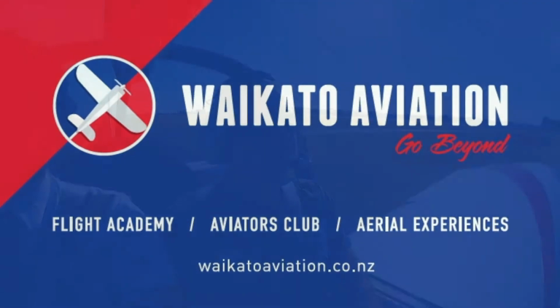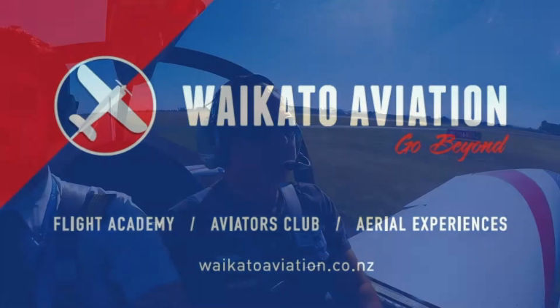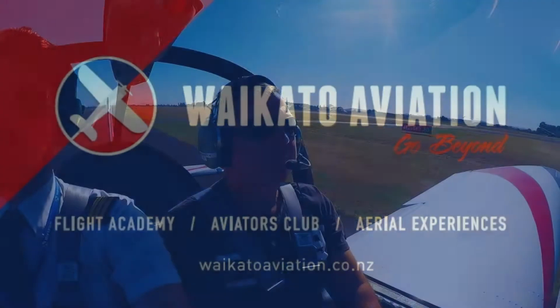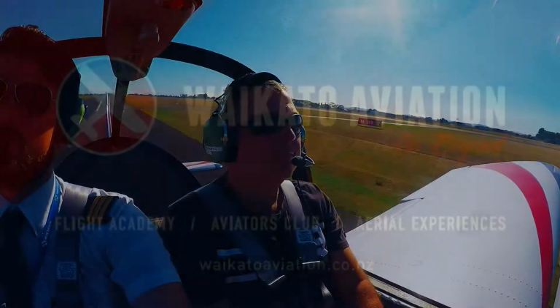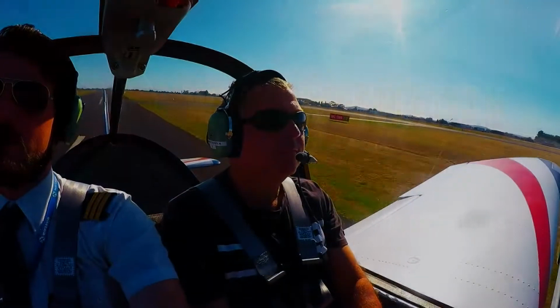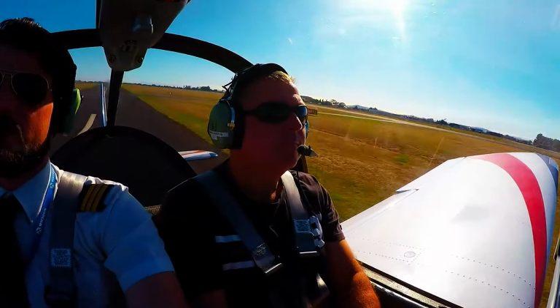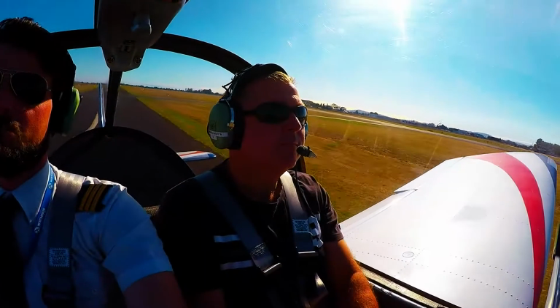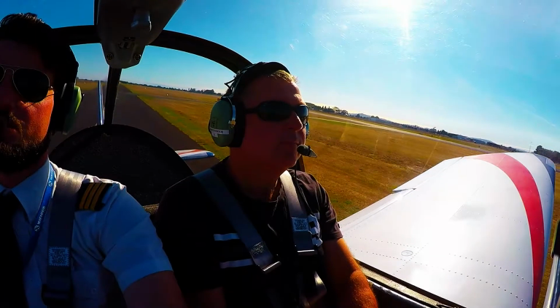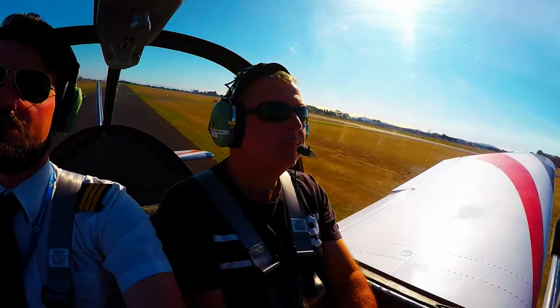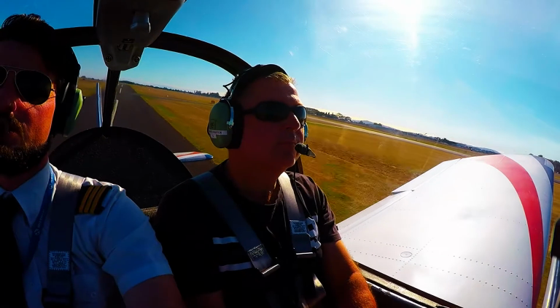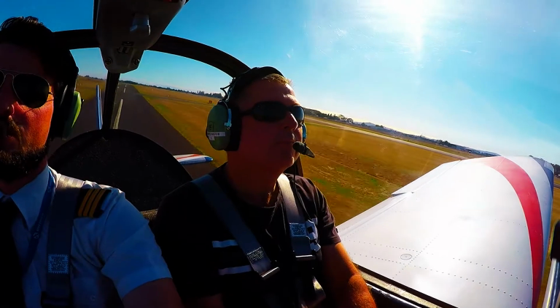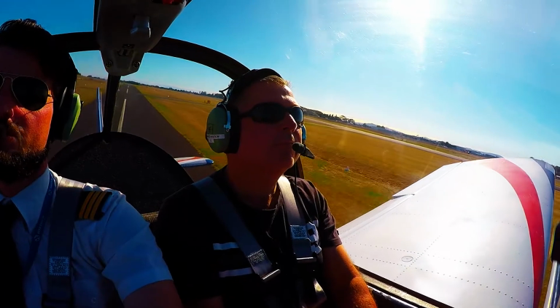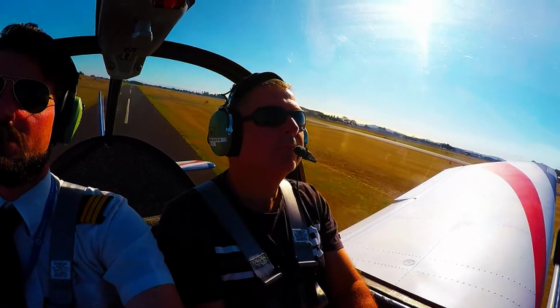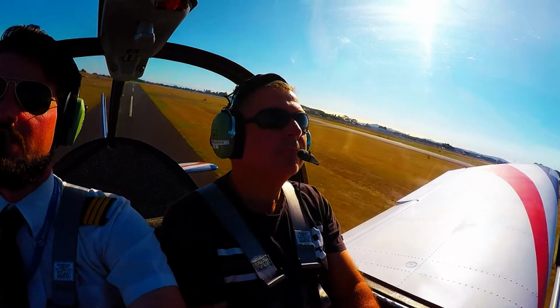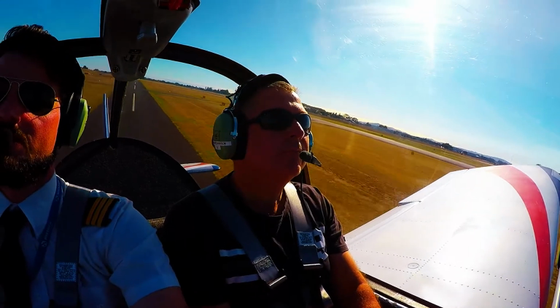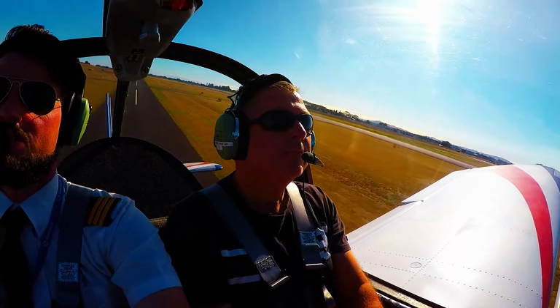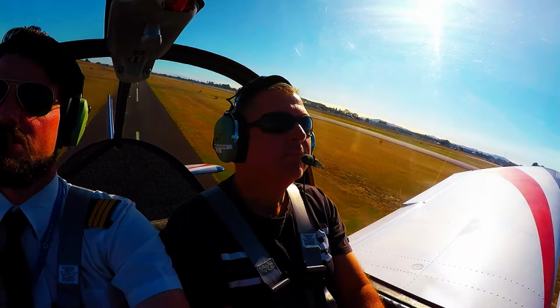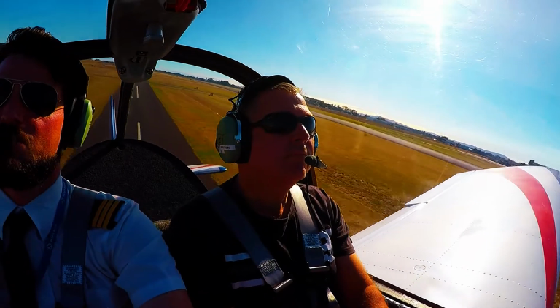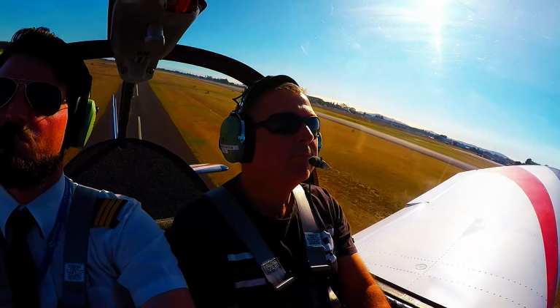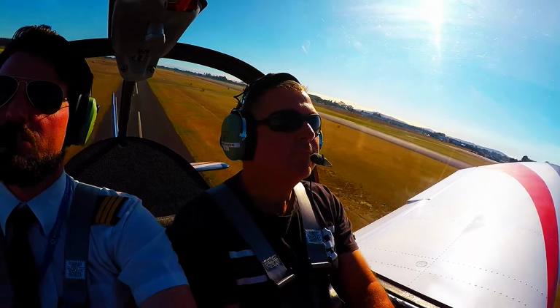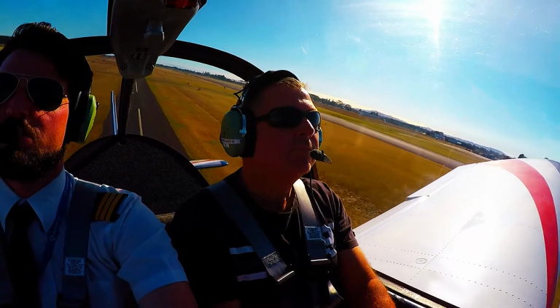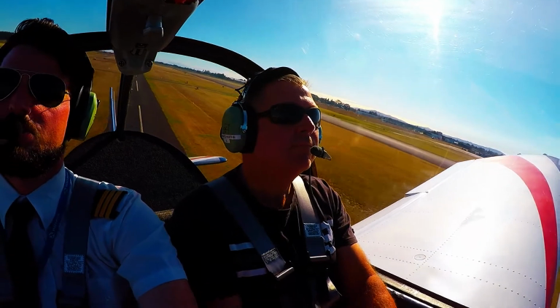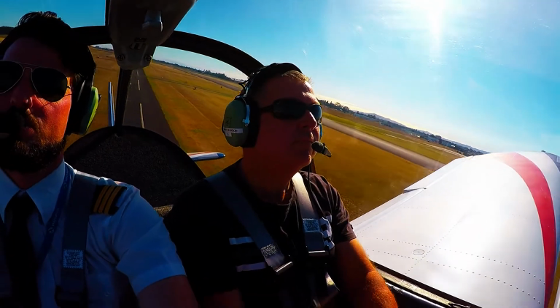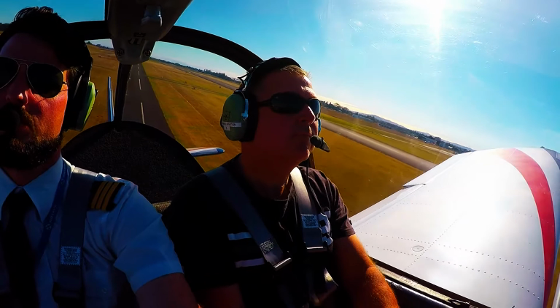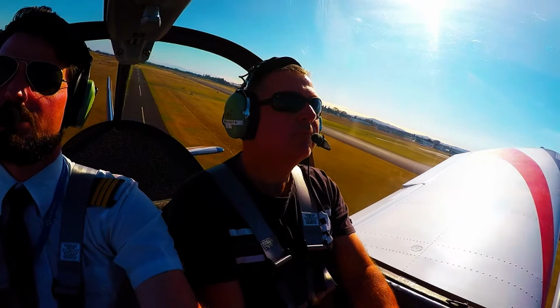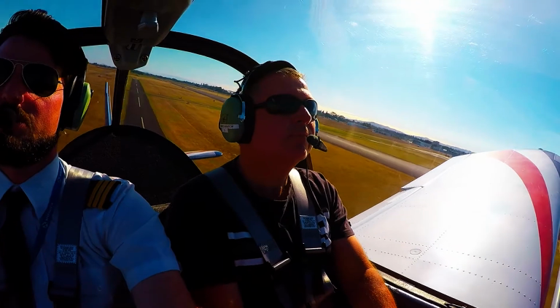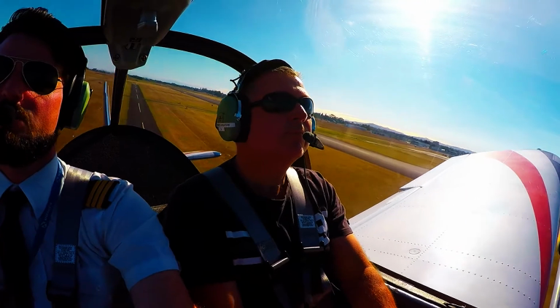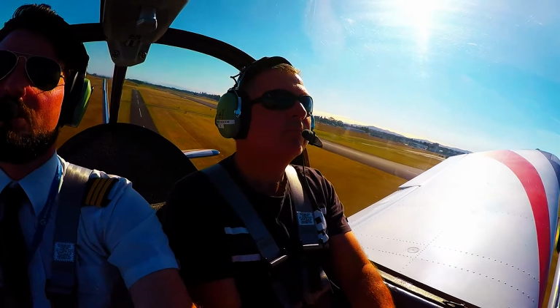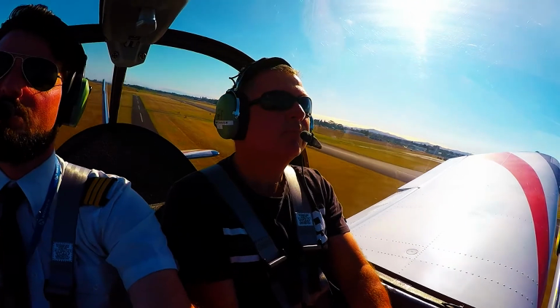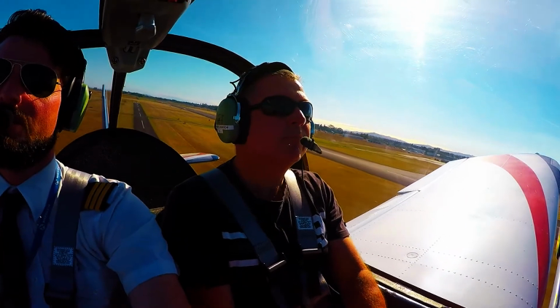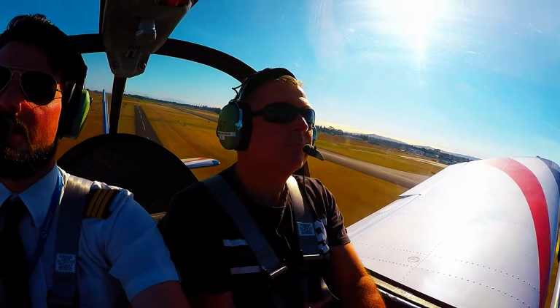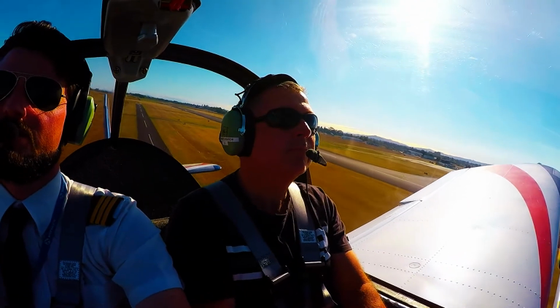The aircraft is now airborne, just sitting the nose on that mountain, so just a little bit forward on those controls so we can actually see where we're going. That's it.